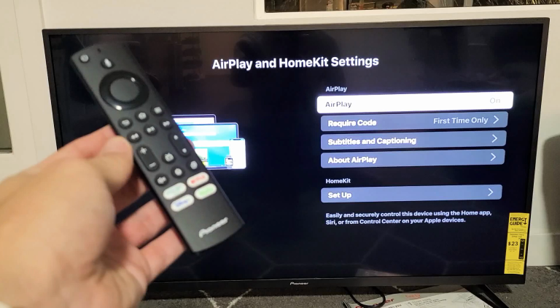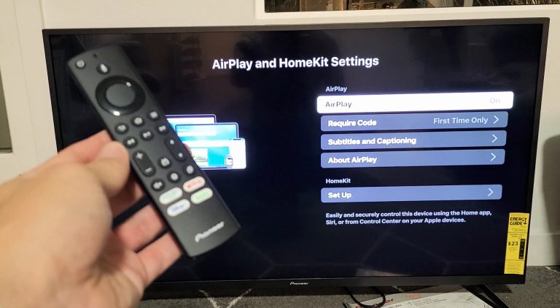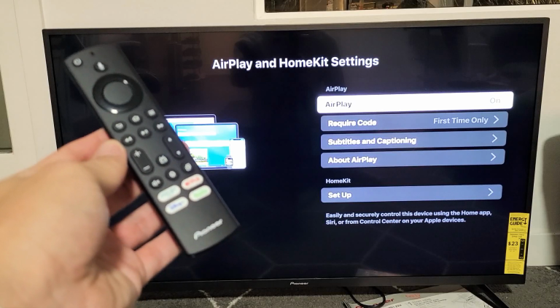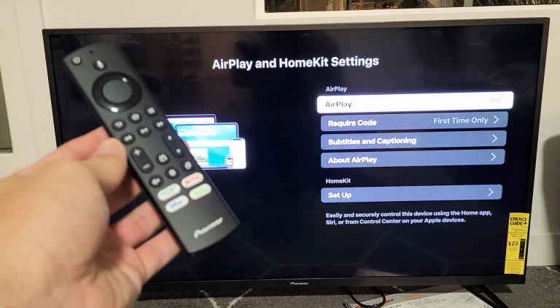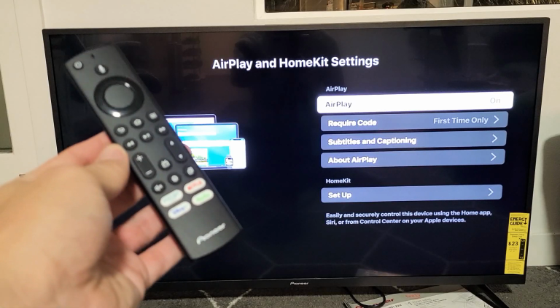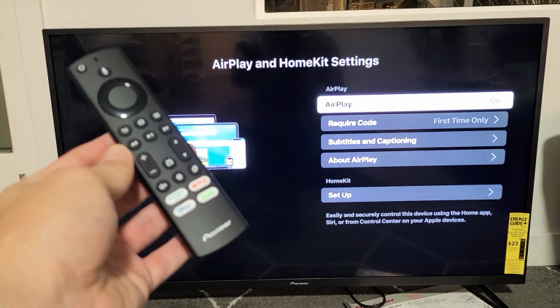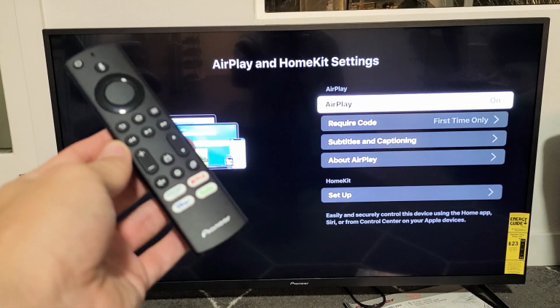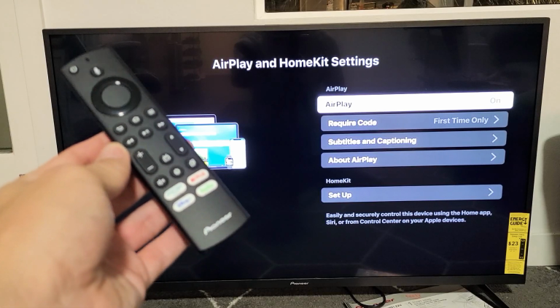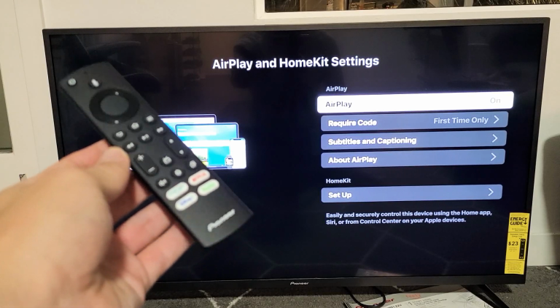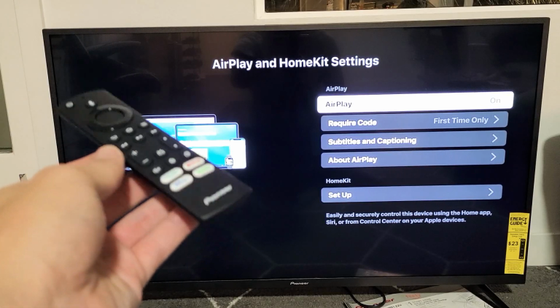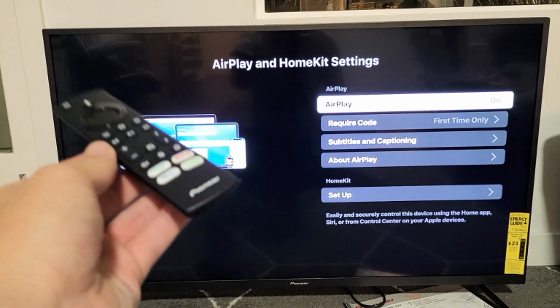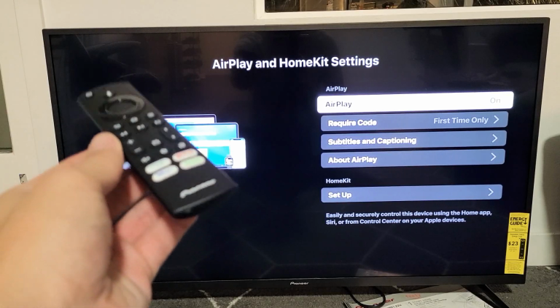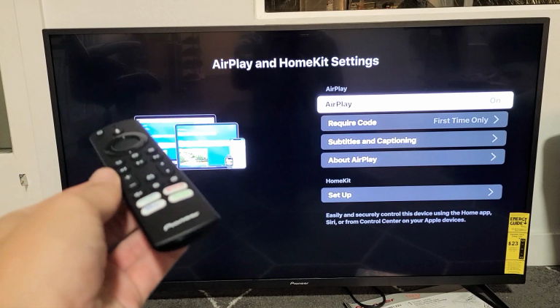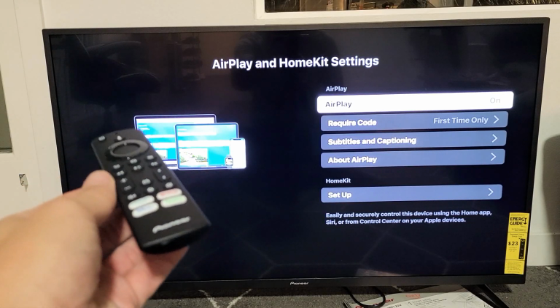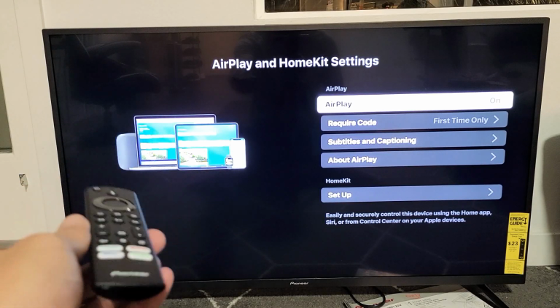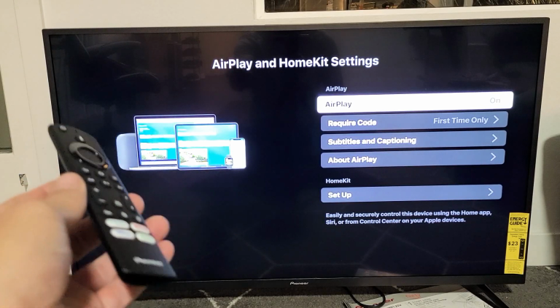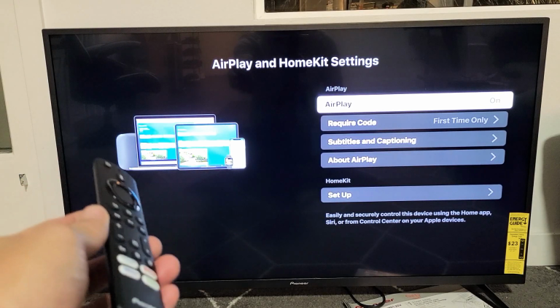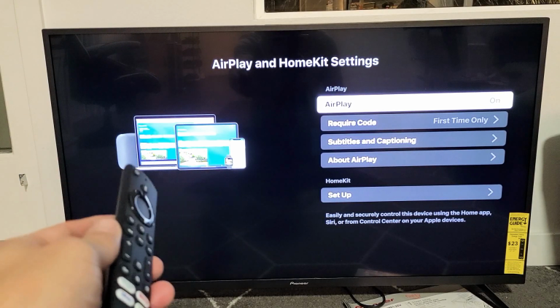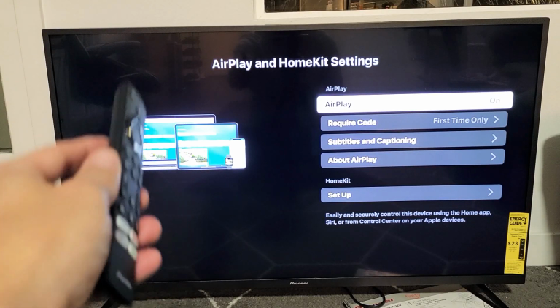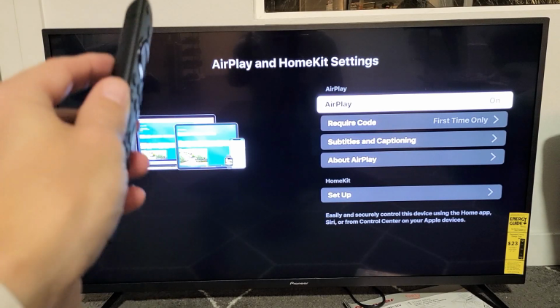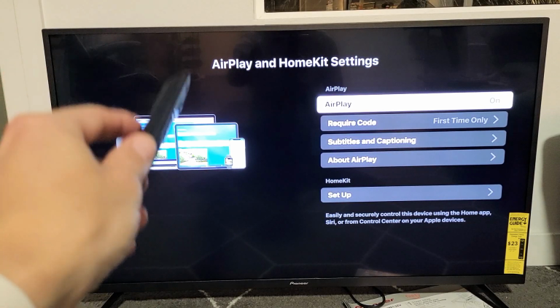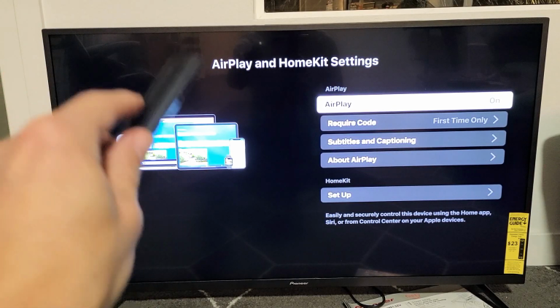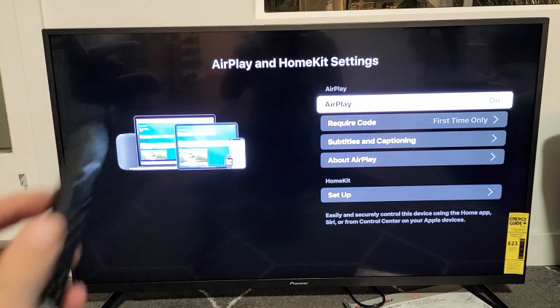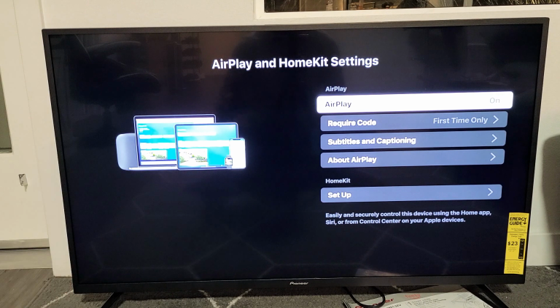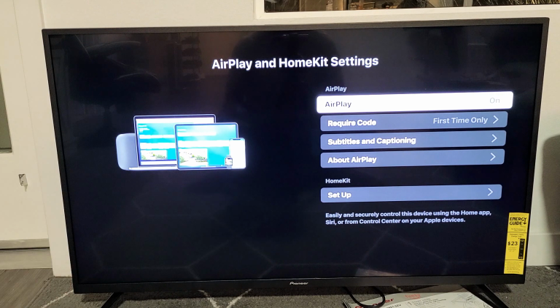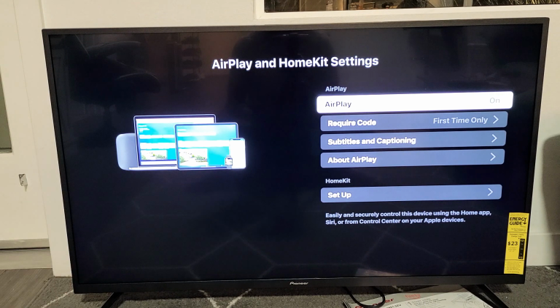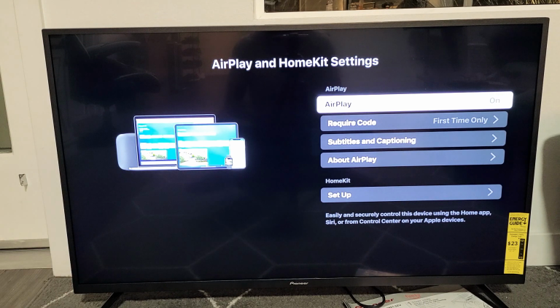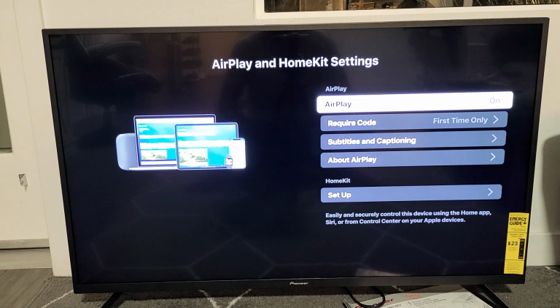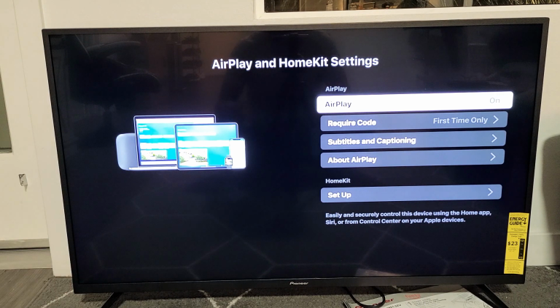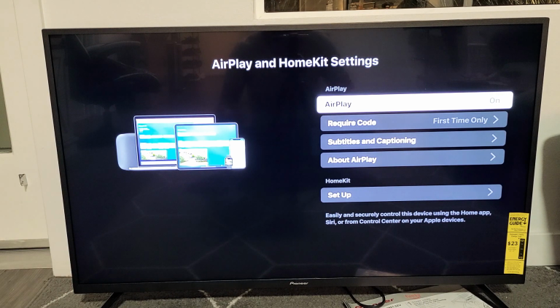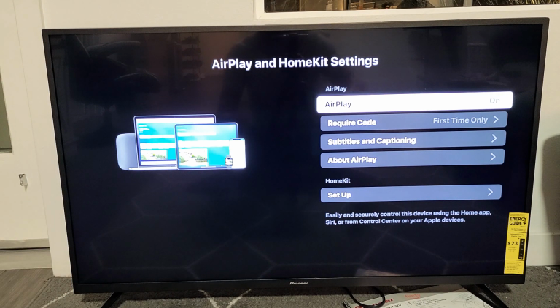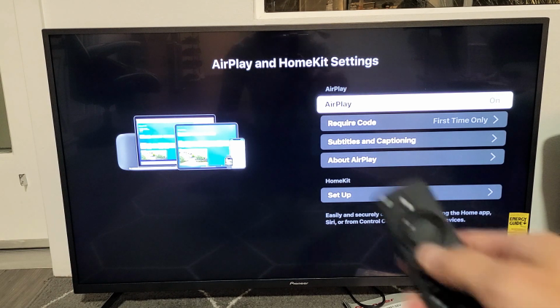Here is the Pioneer Fire TV 4K. I'm going to show you how to turn the built-in AirPlay on and off. Very simple.